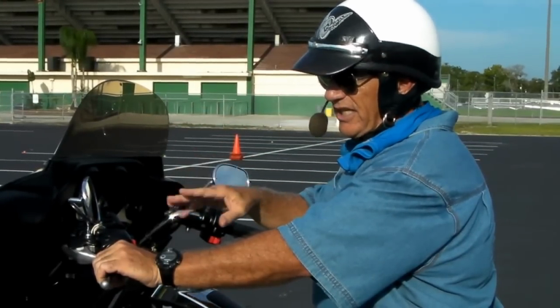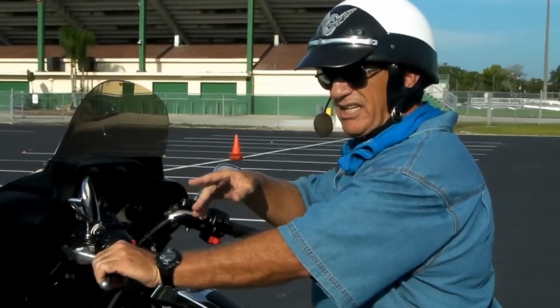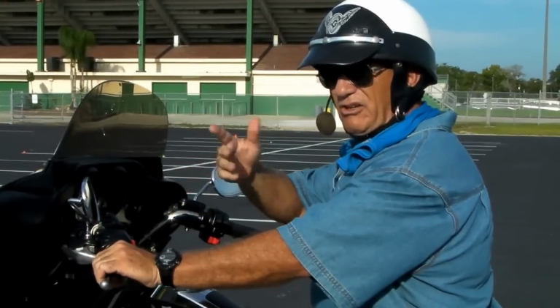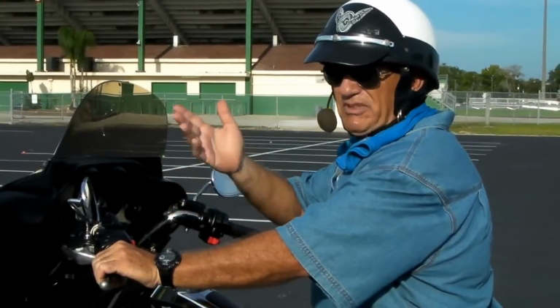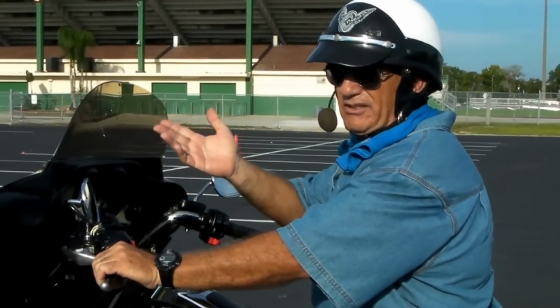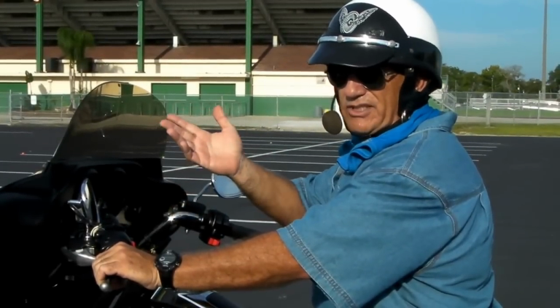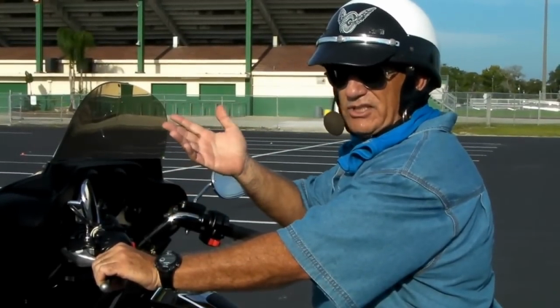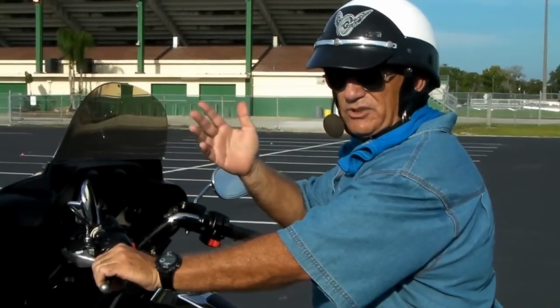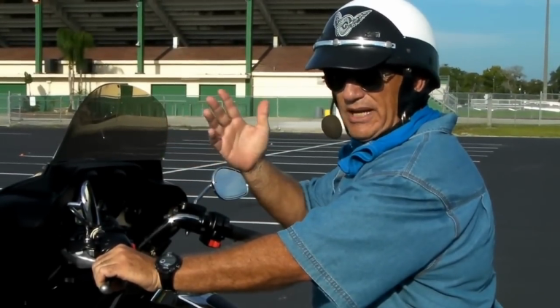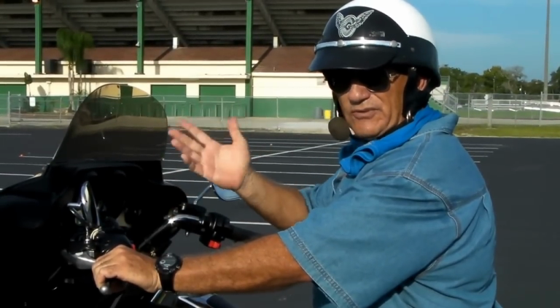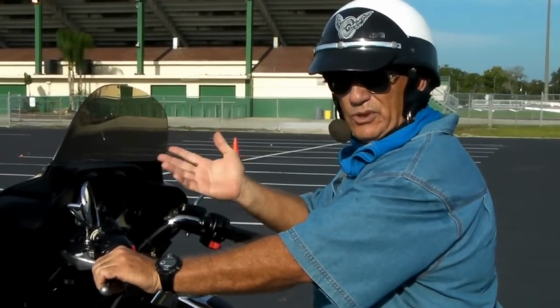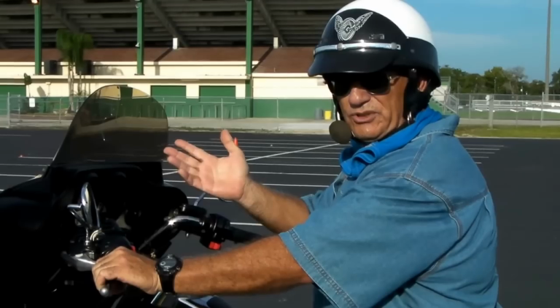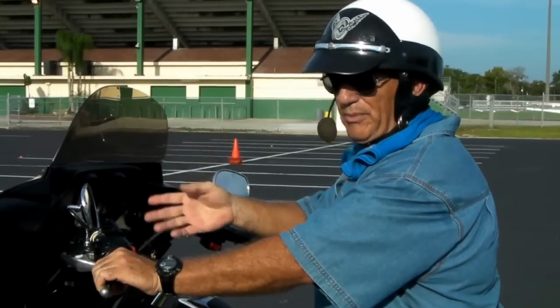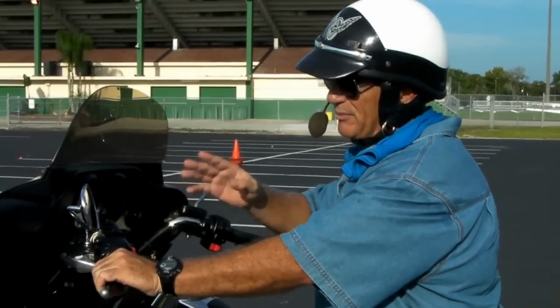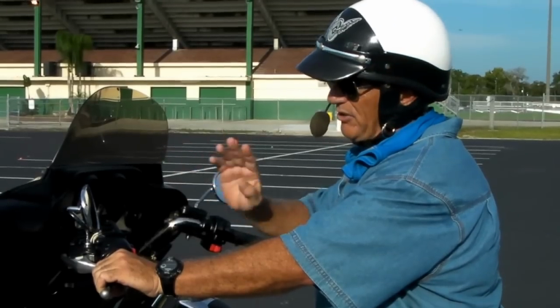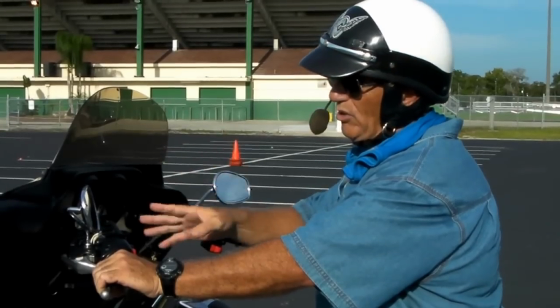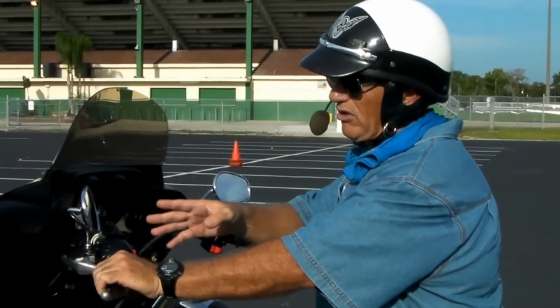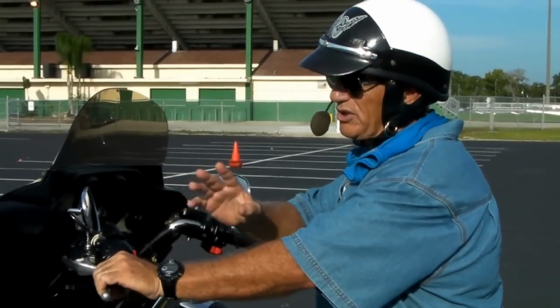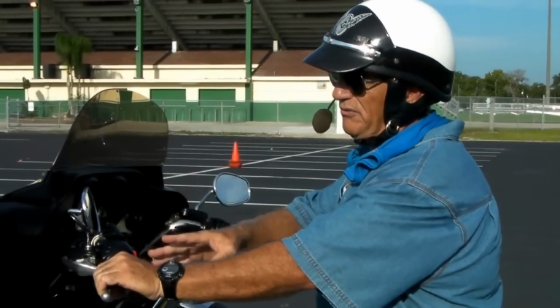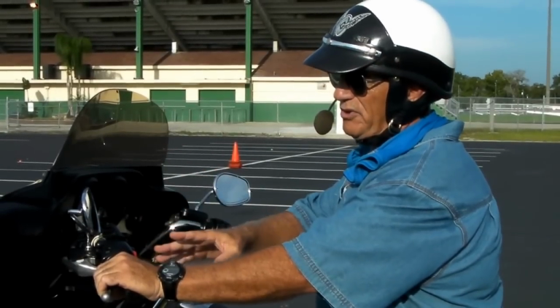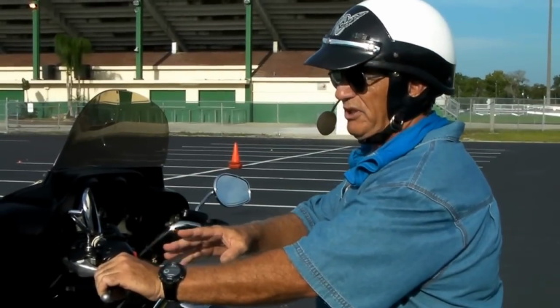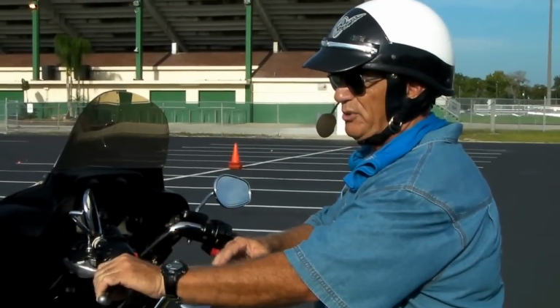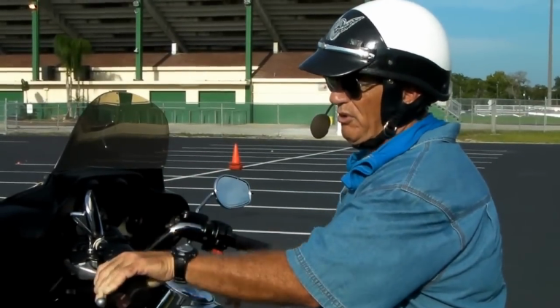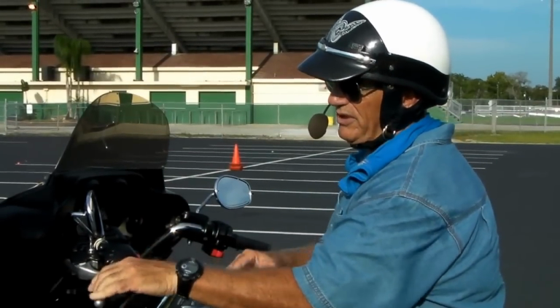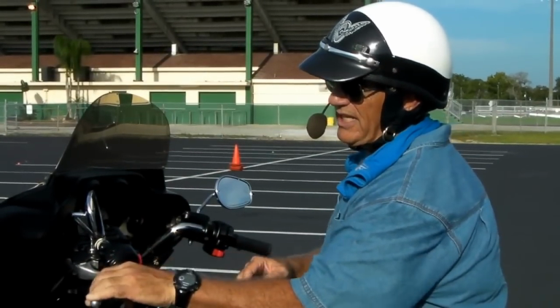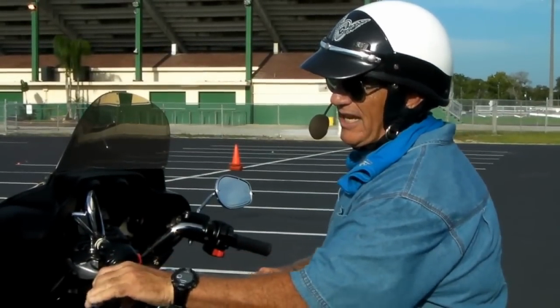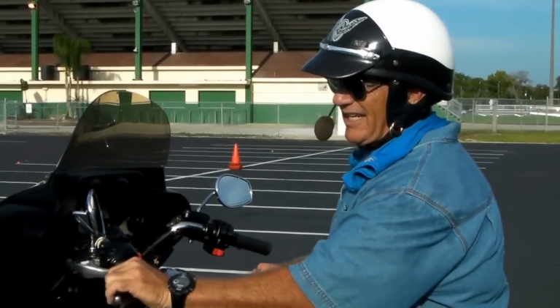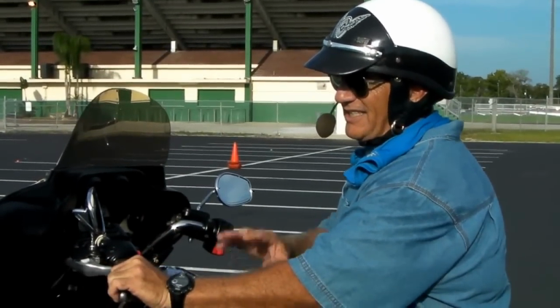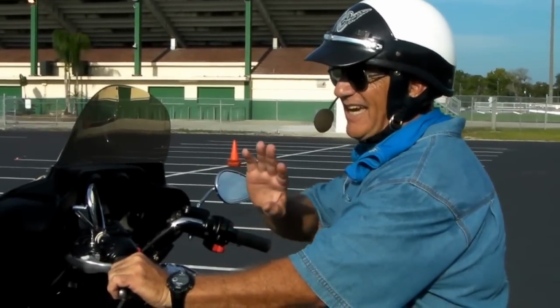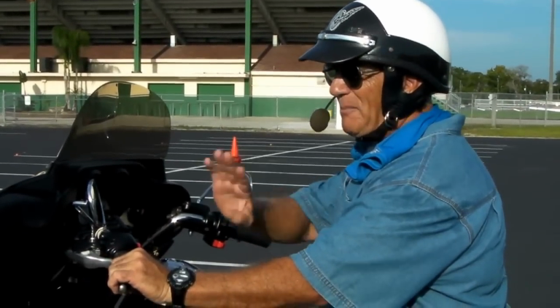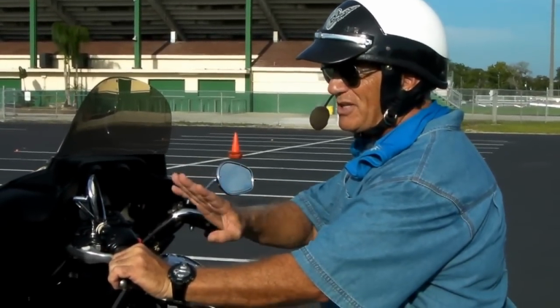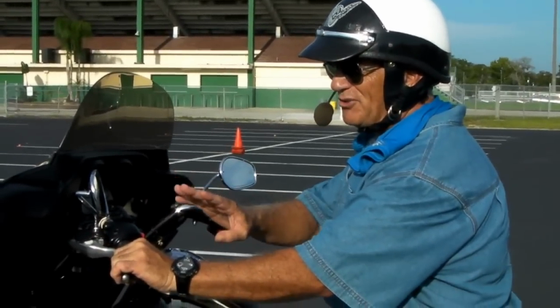Second gear works well on six-cylinder and four-cylinder bikes. But on all Harleys, first gear is perfect — and it's not a mystery.